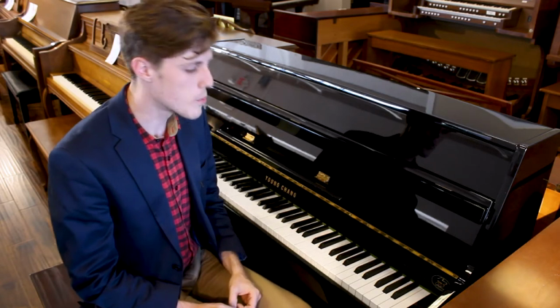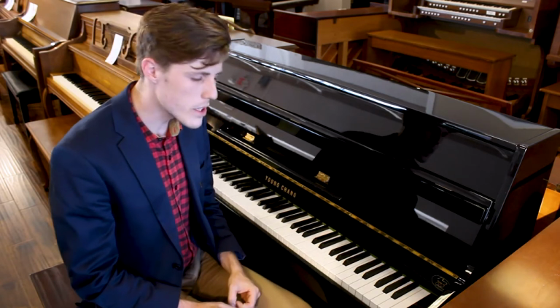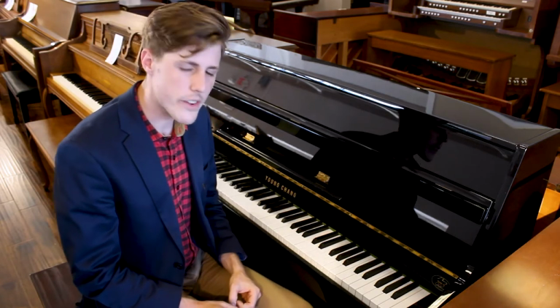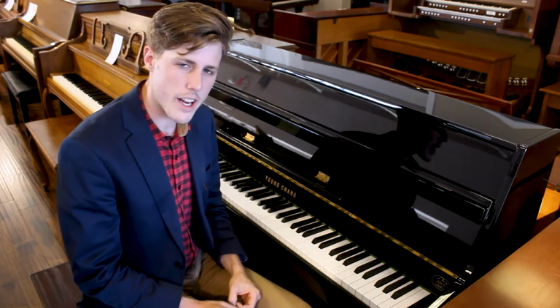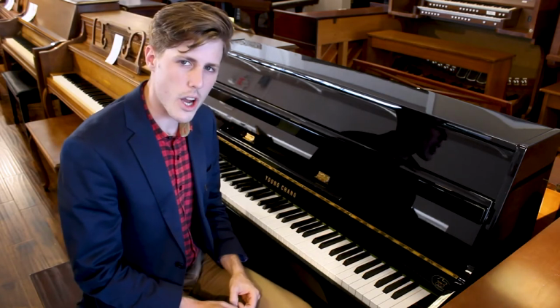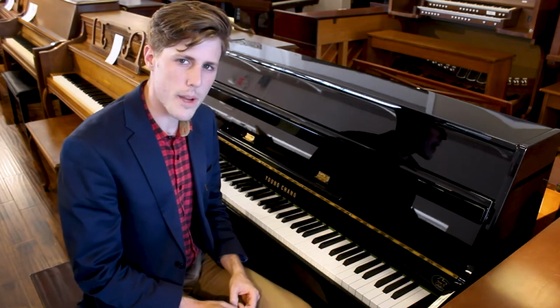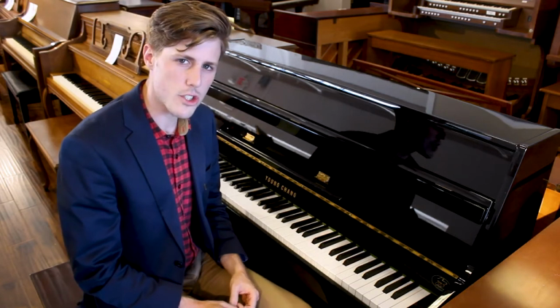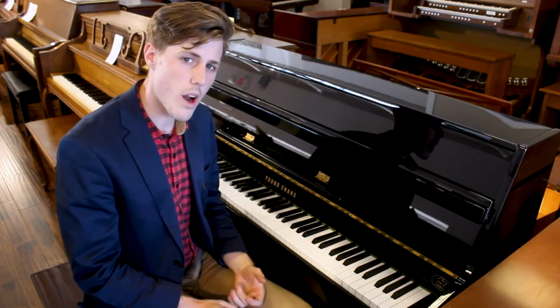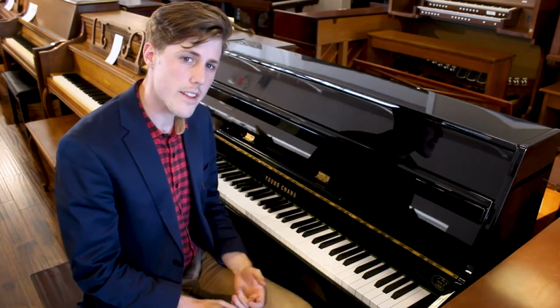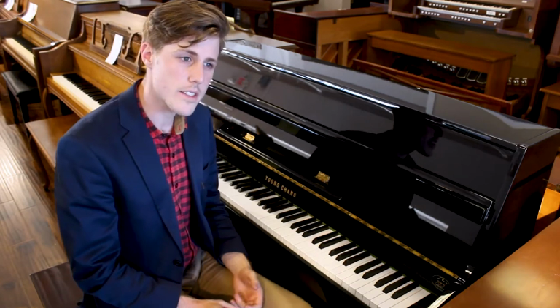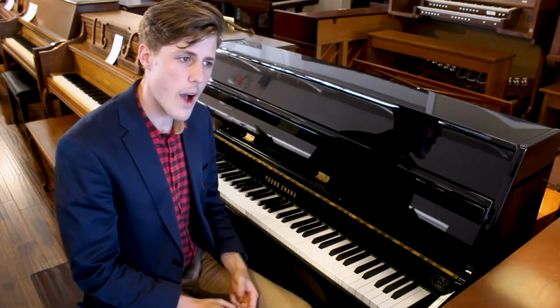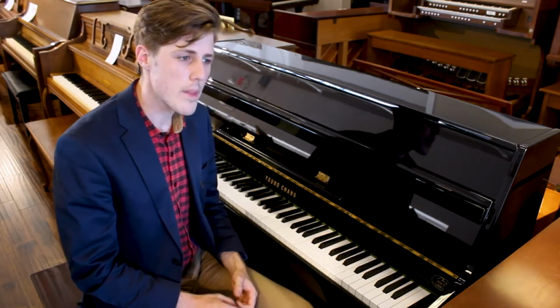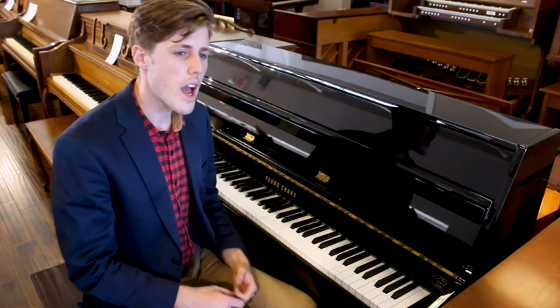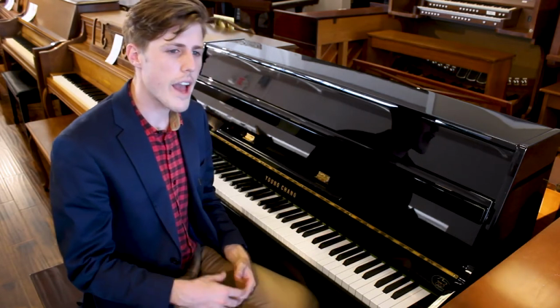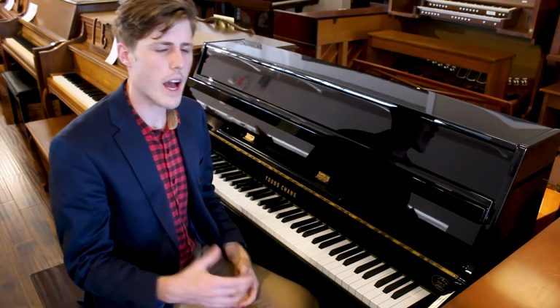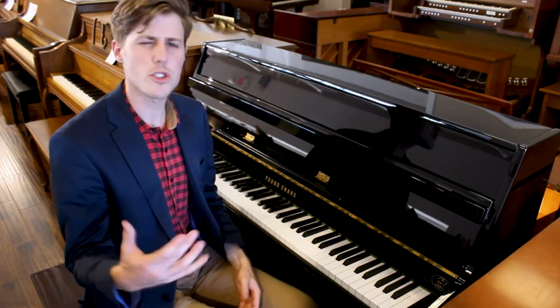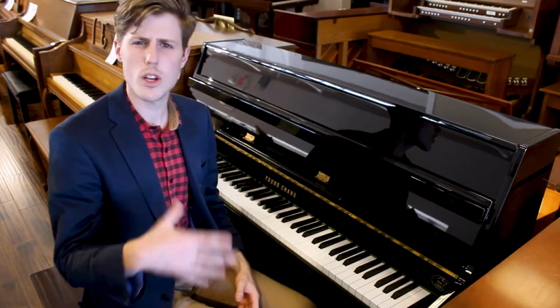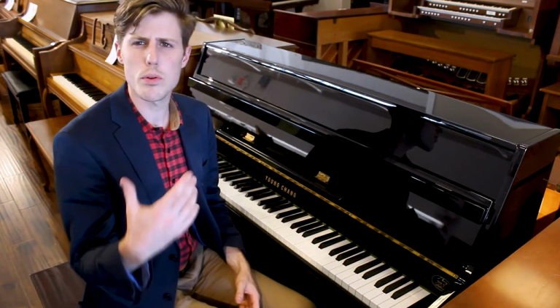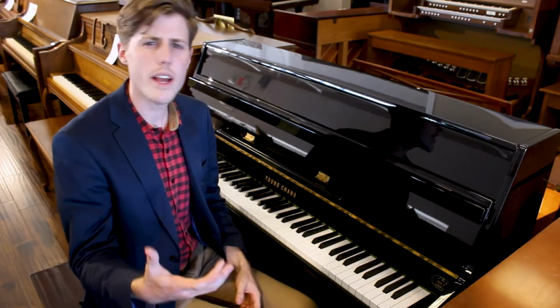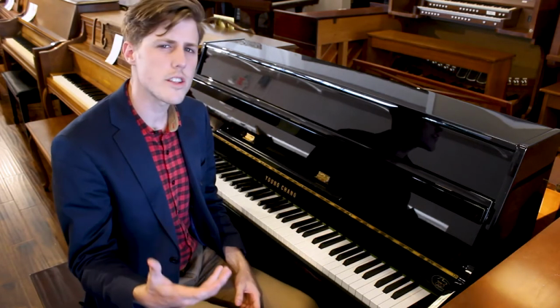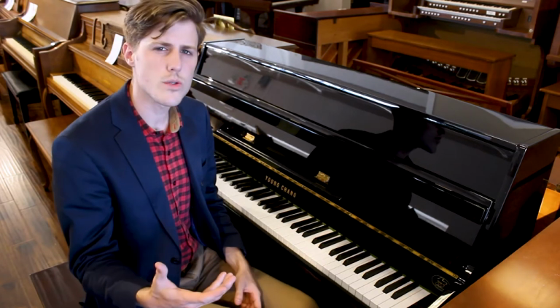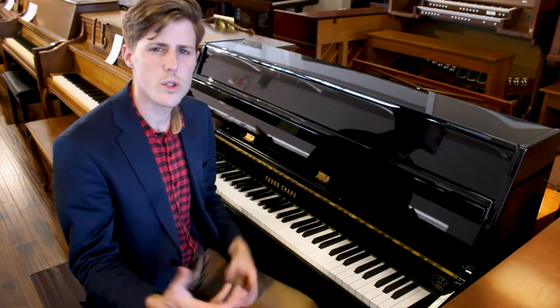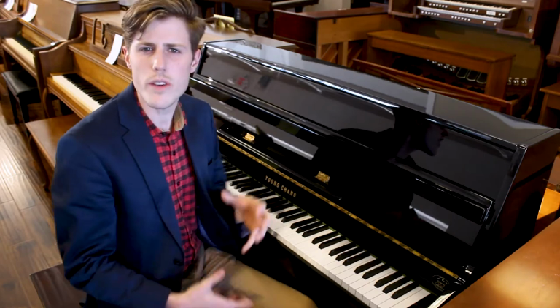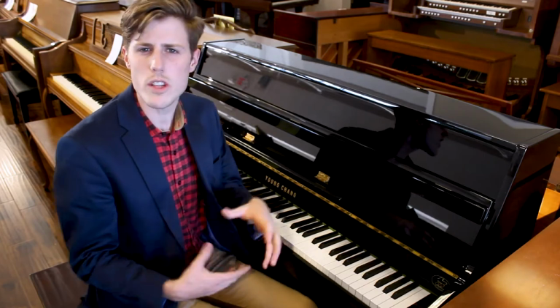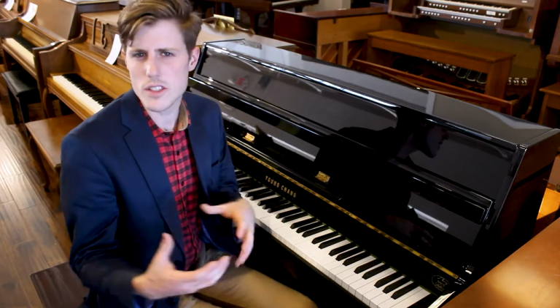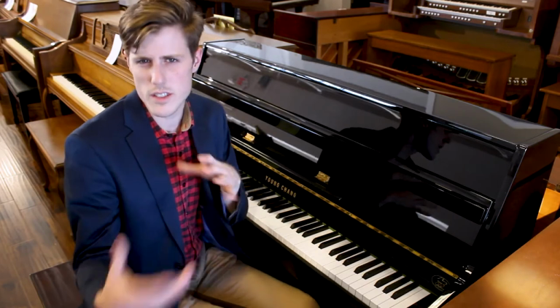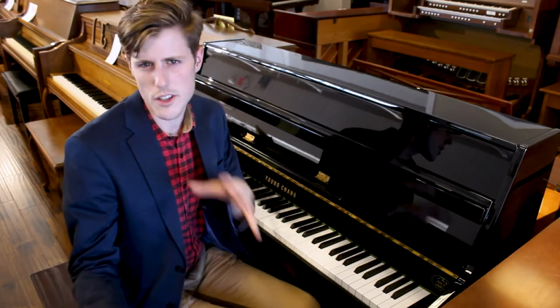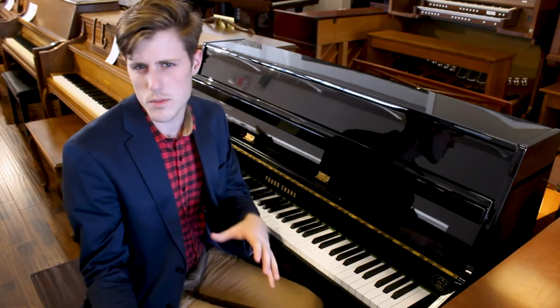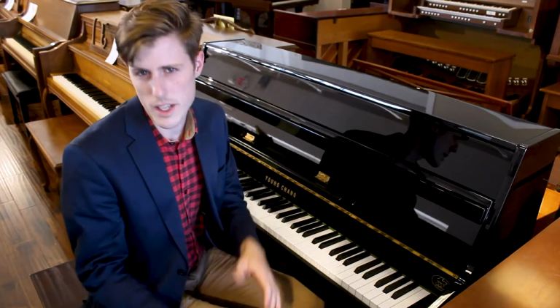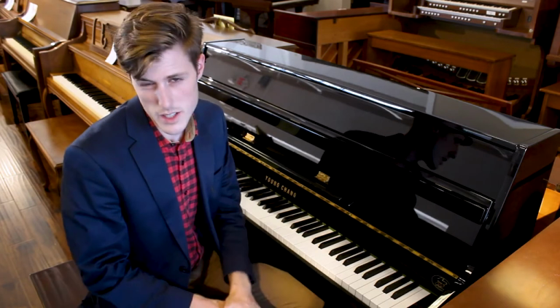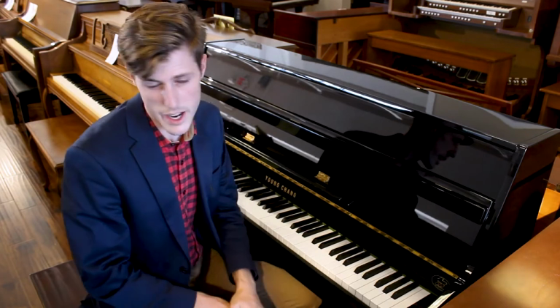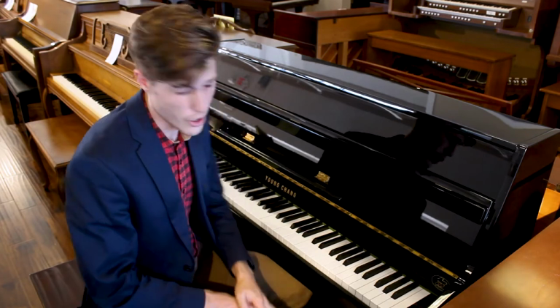You really have got to come and try this out. I'm just going to play this through — give a listen and tell you some things that I hear.